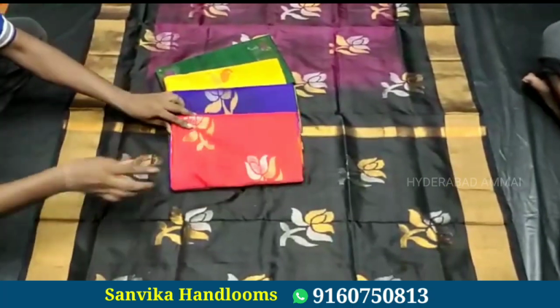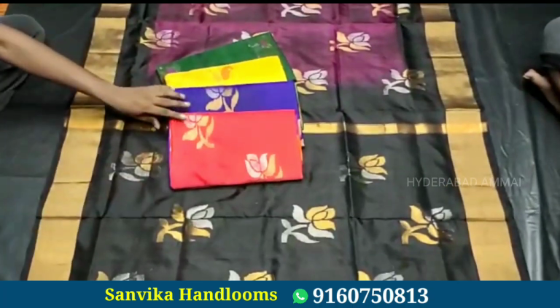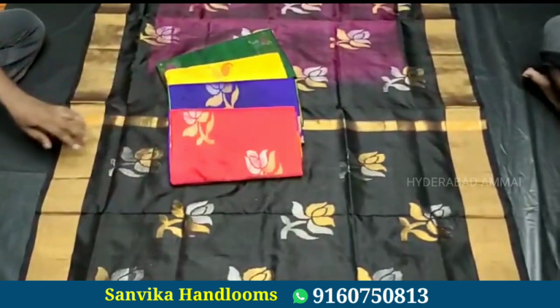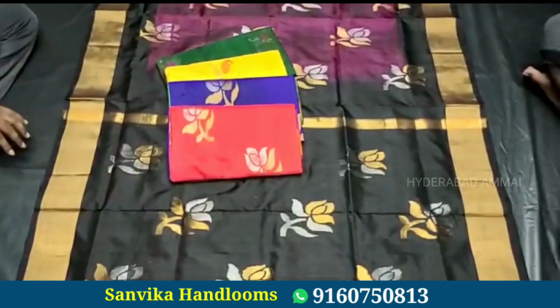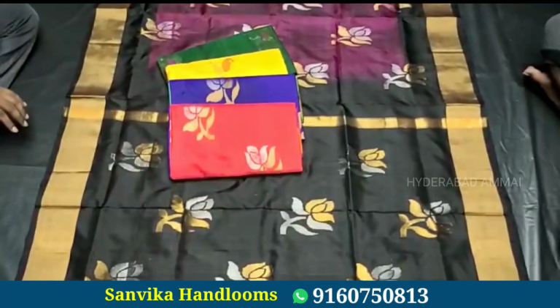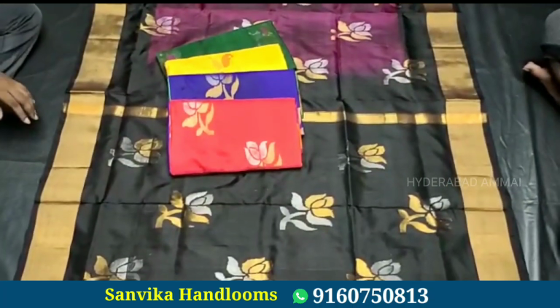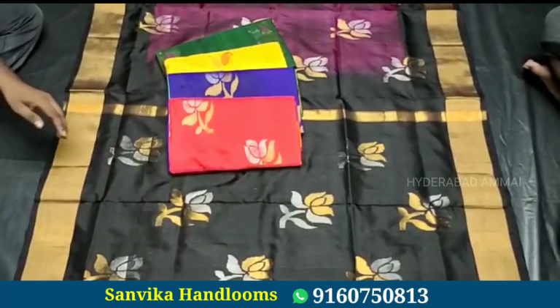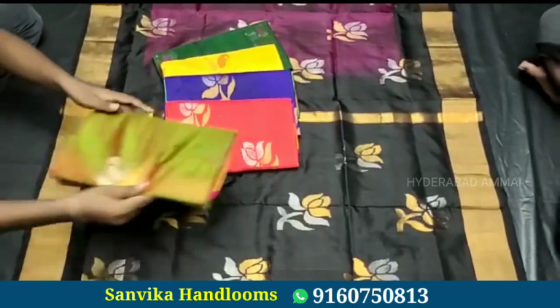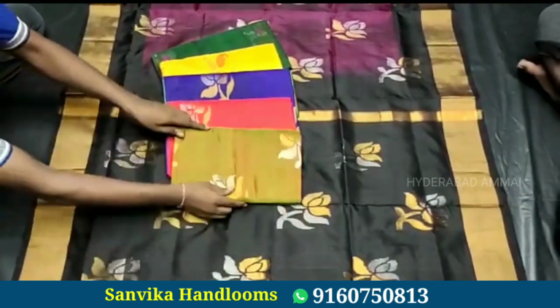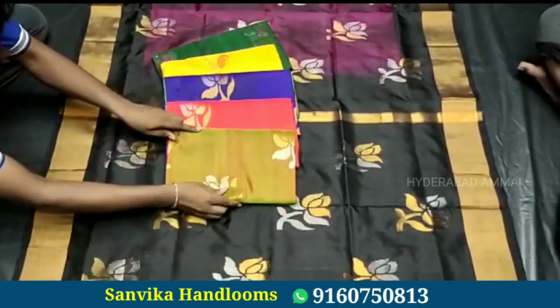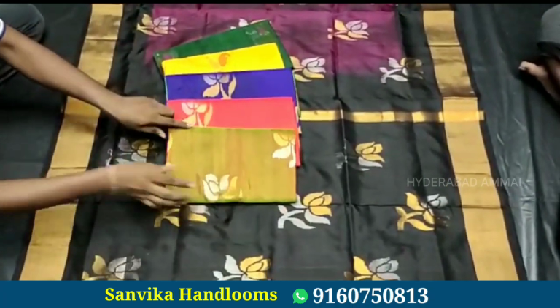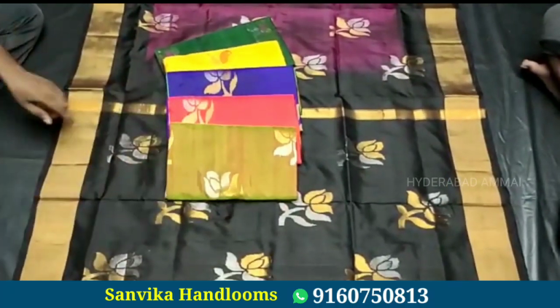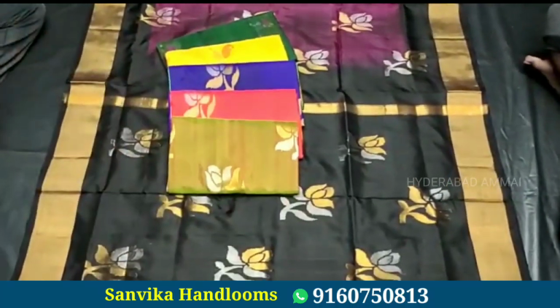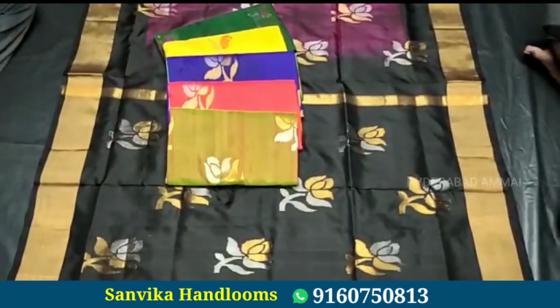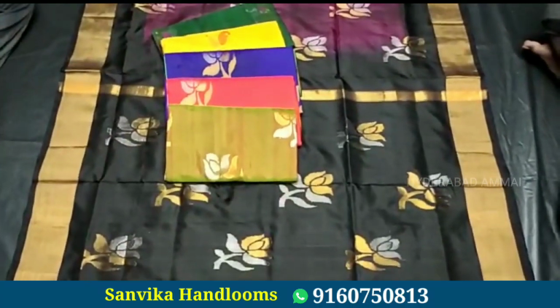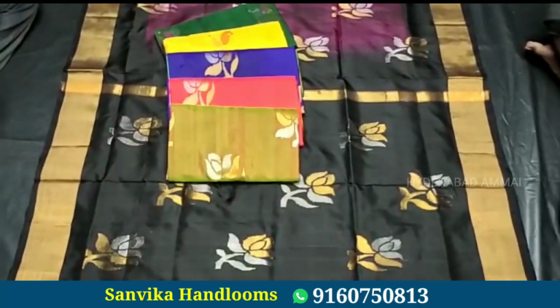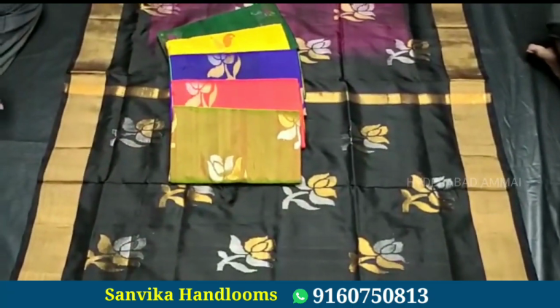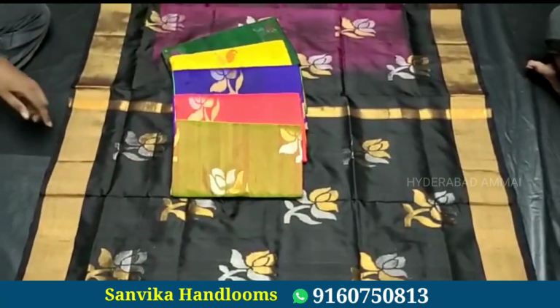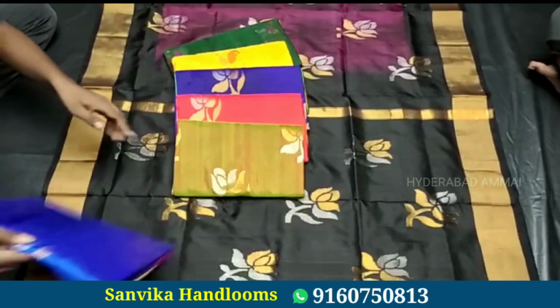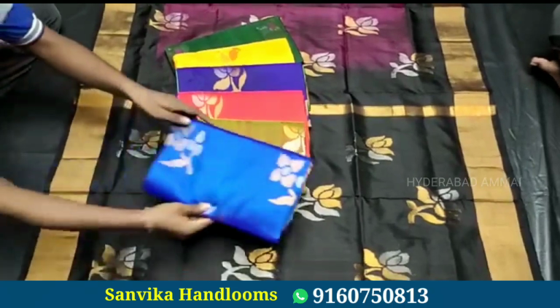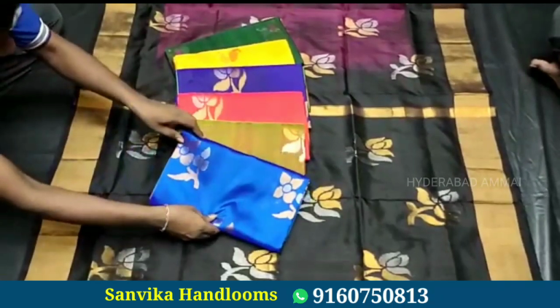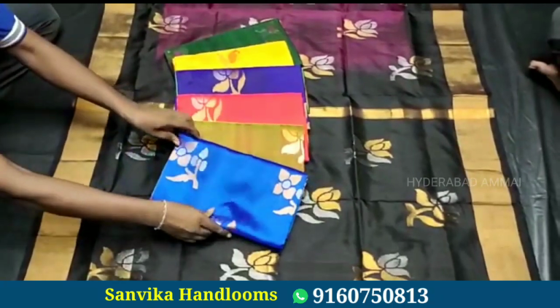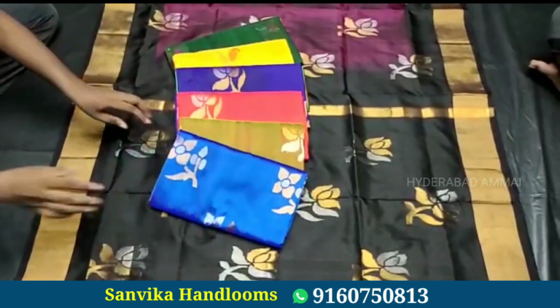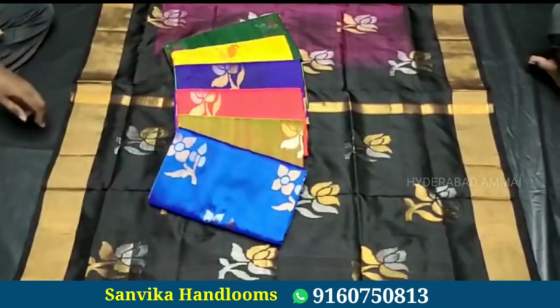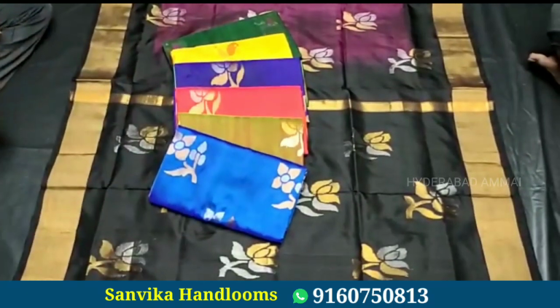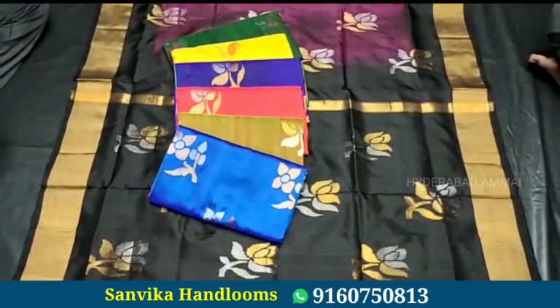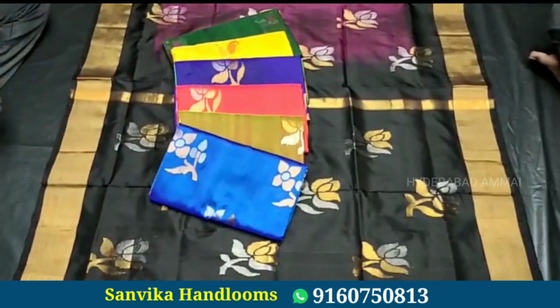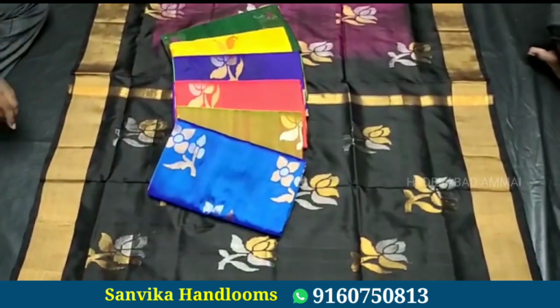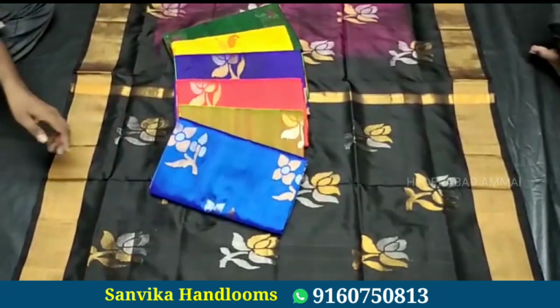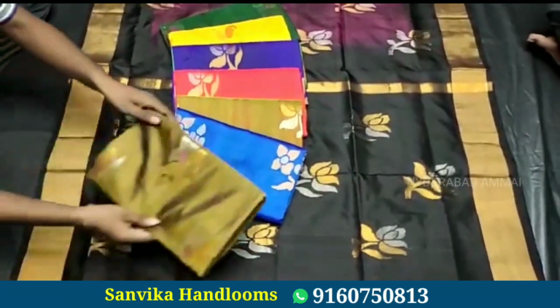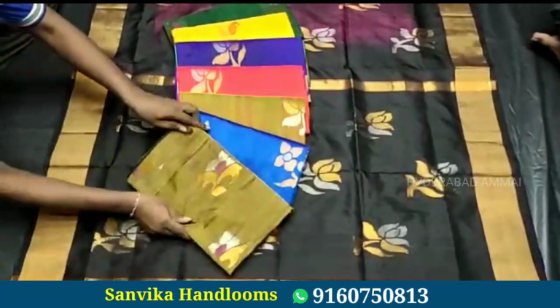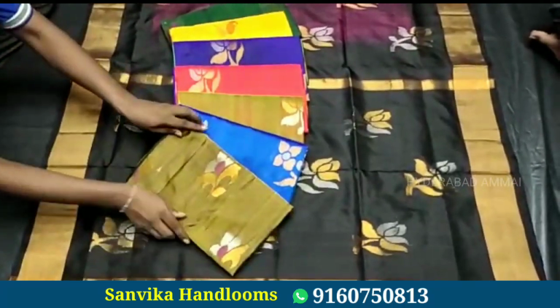We offer free shipping. Payment details will be available when you place your order.